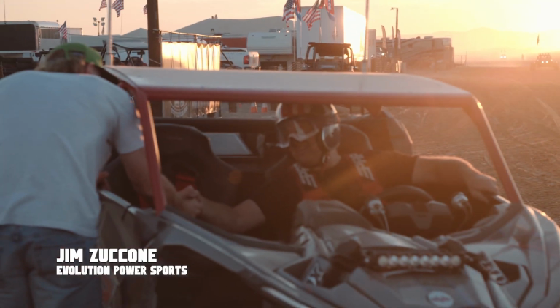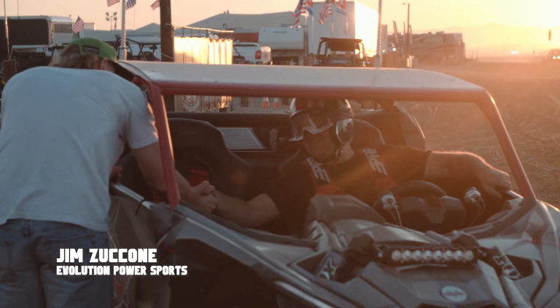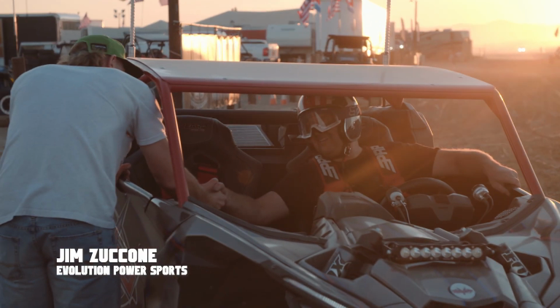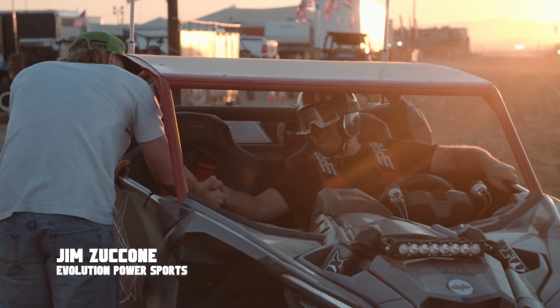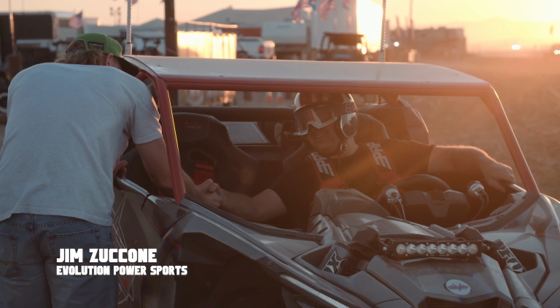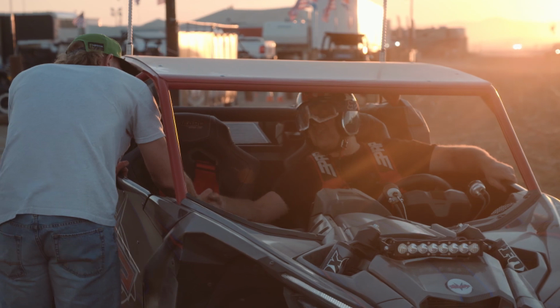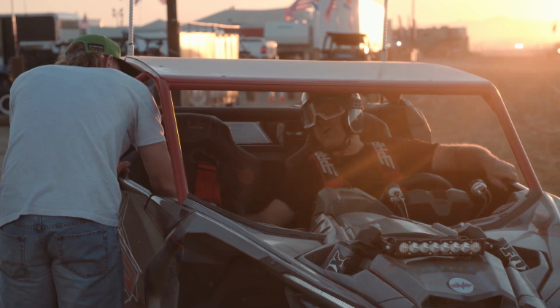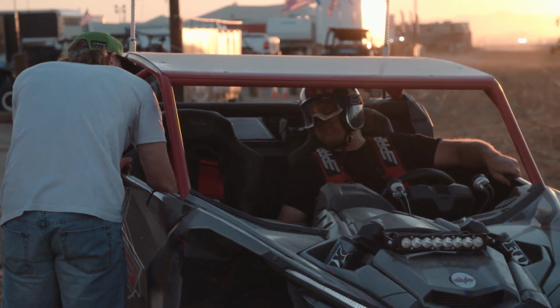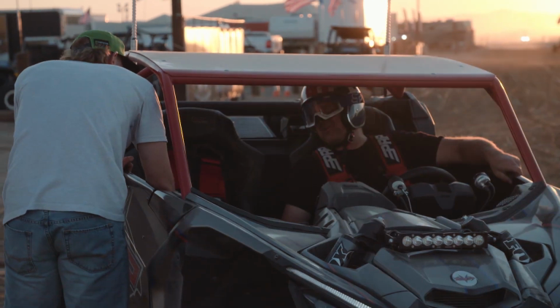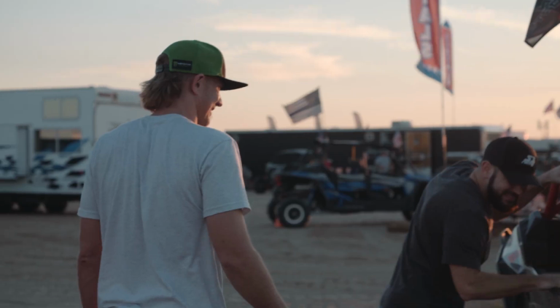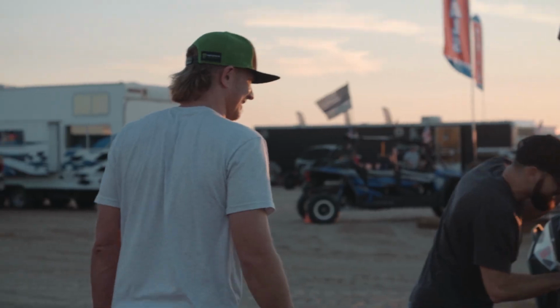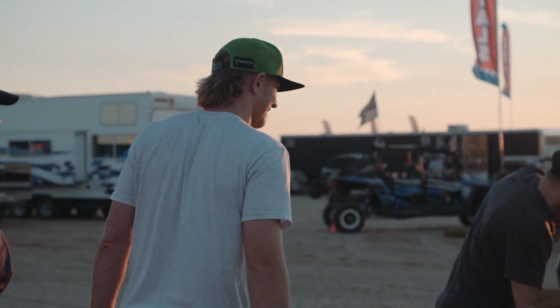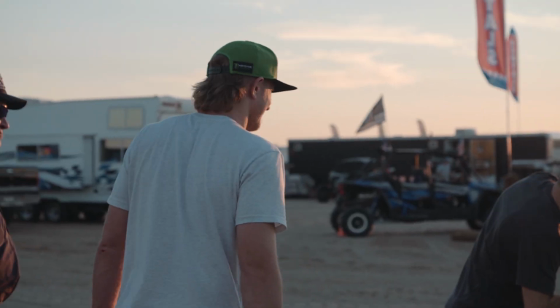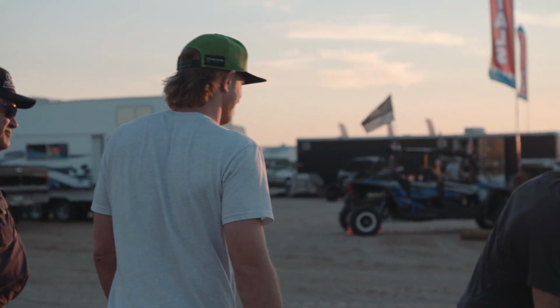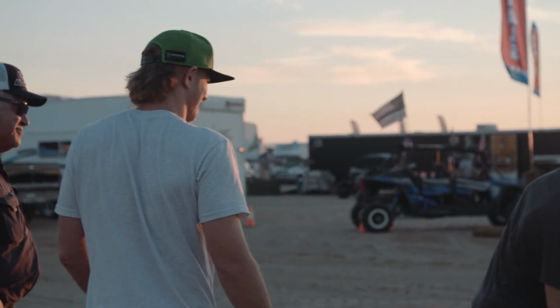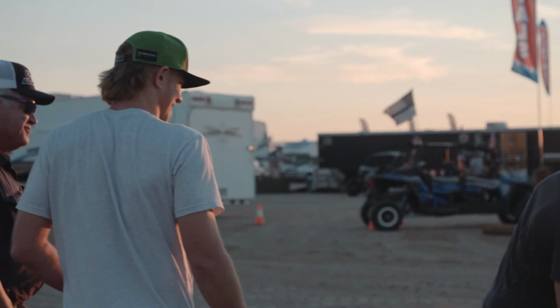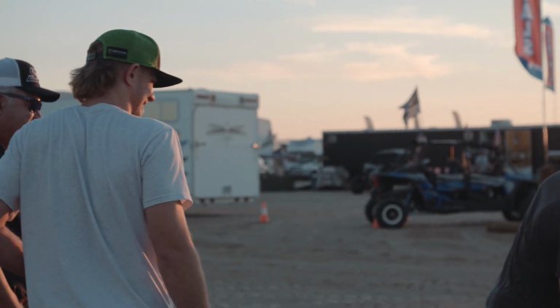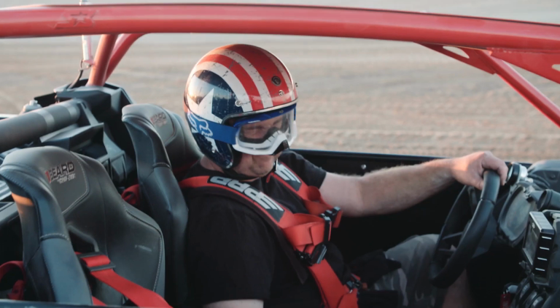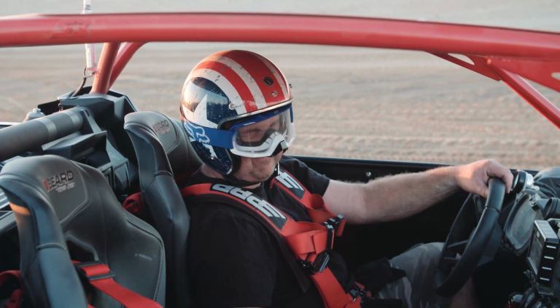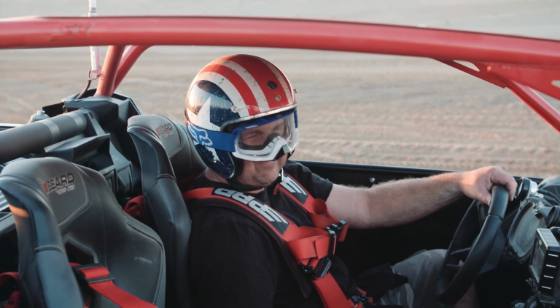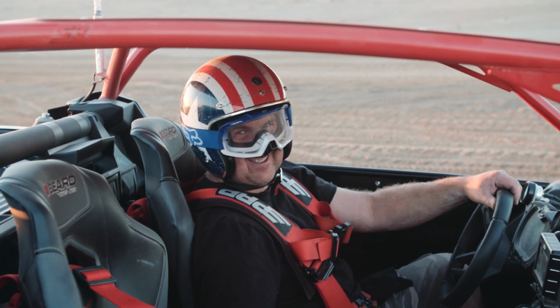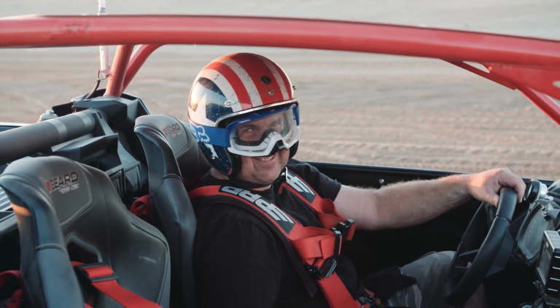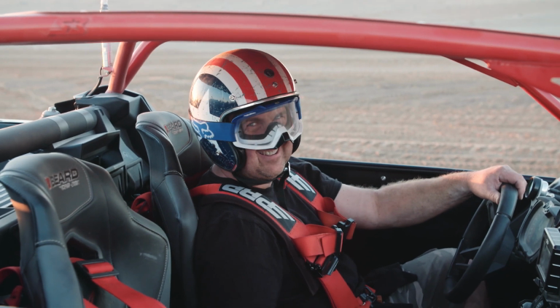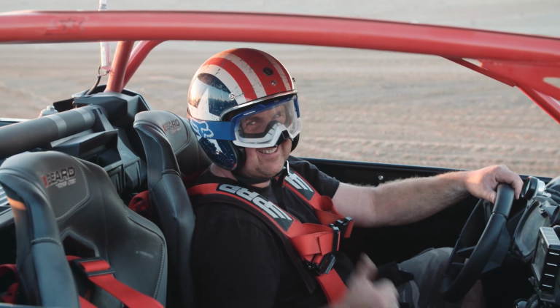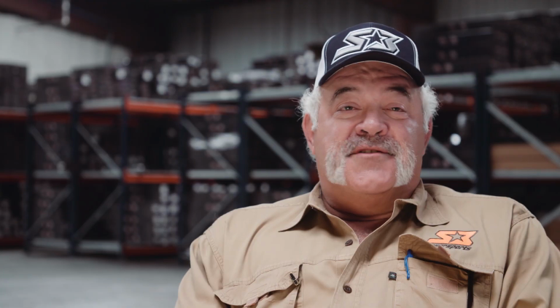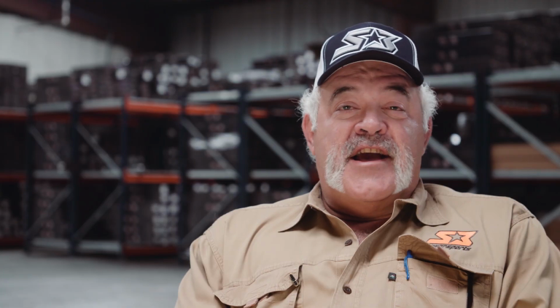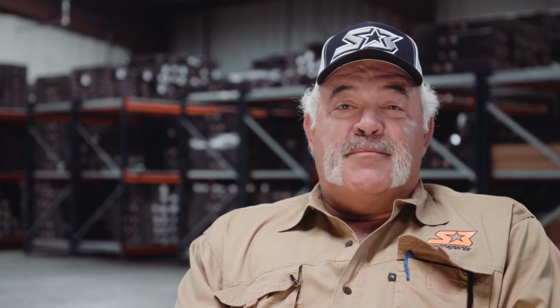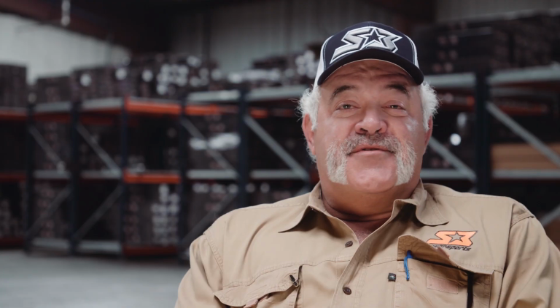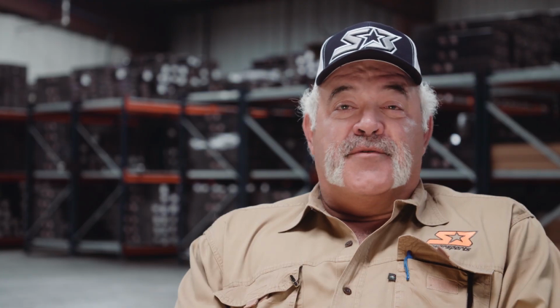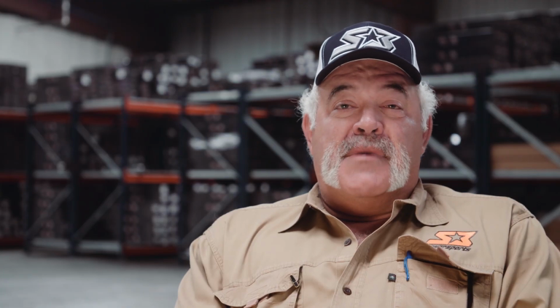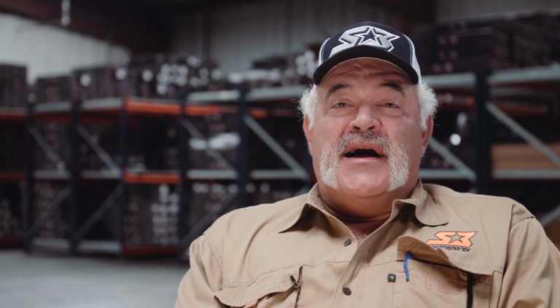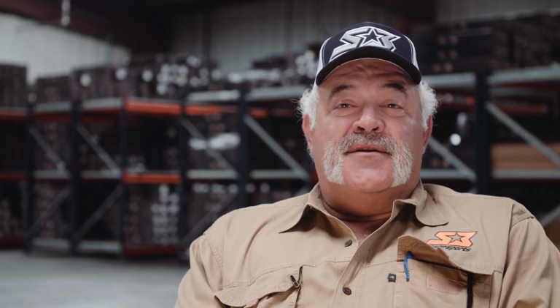Headed to Horsepower Wars — the weekend of Halloween. It's crazy. There's campers for miles.